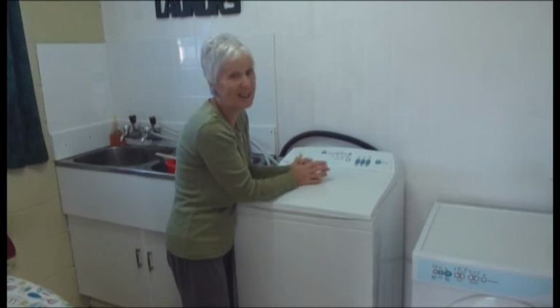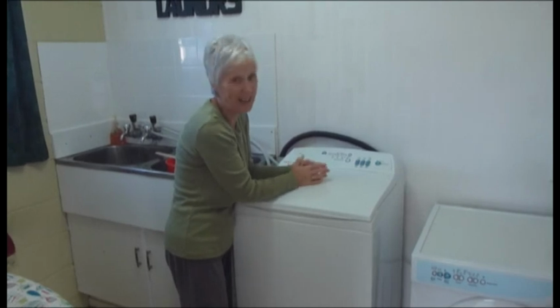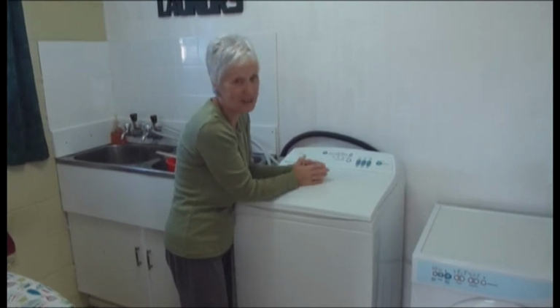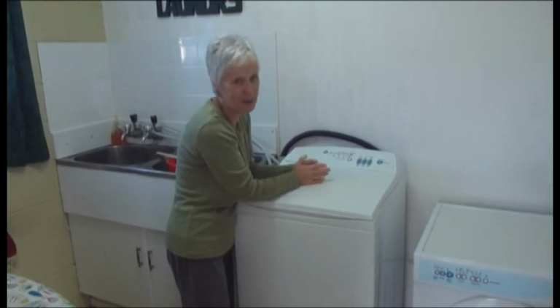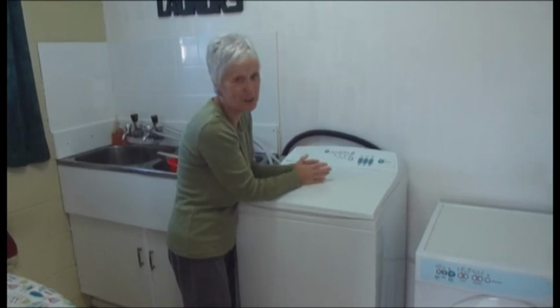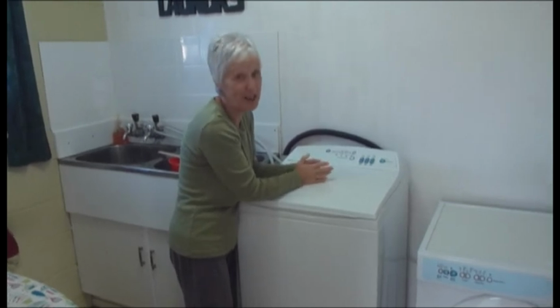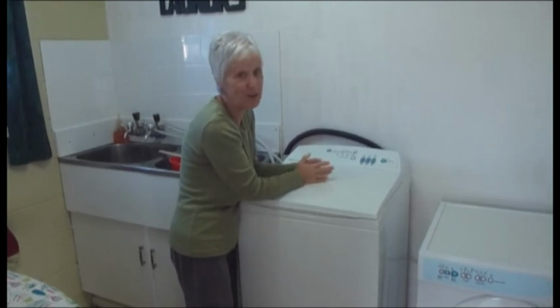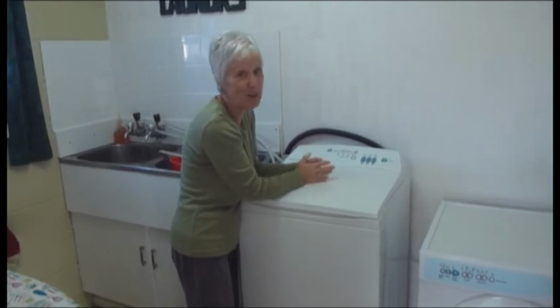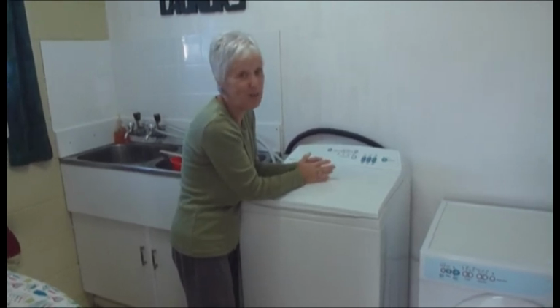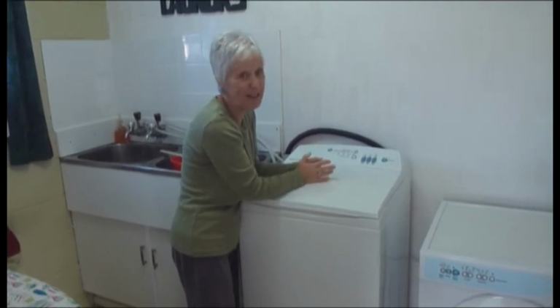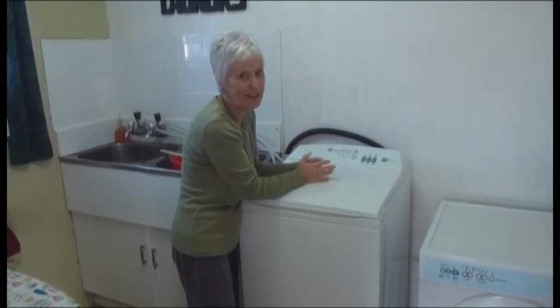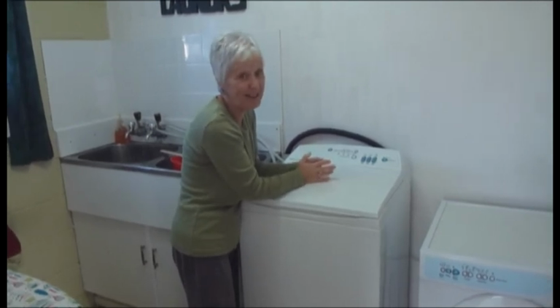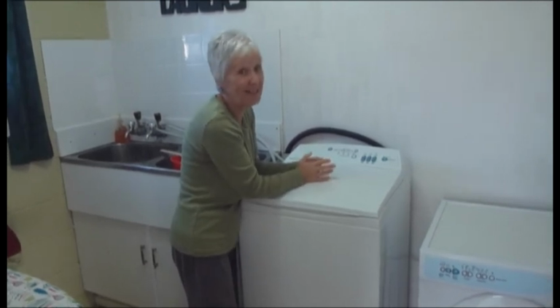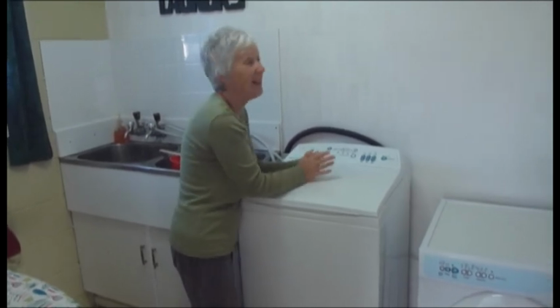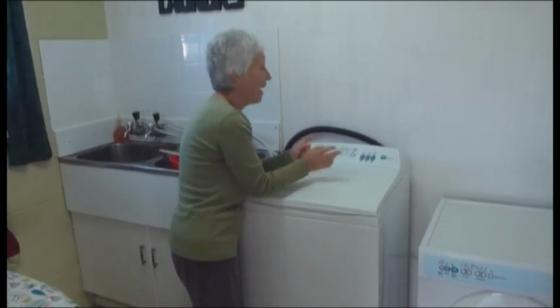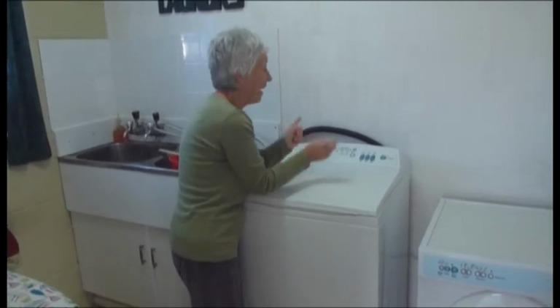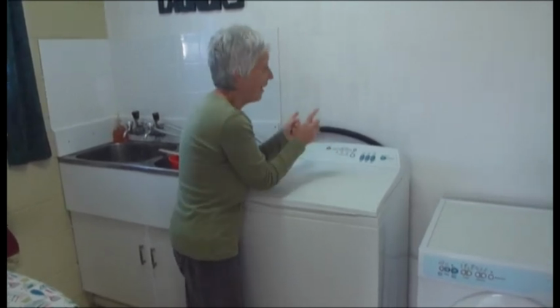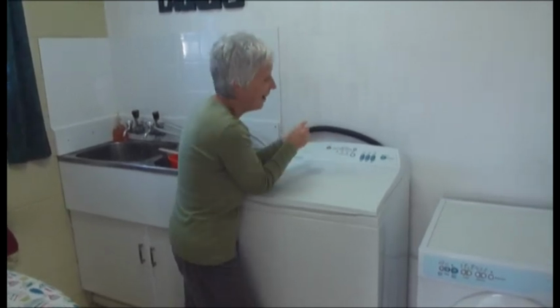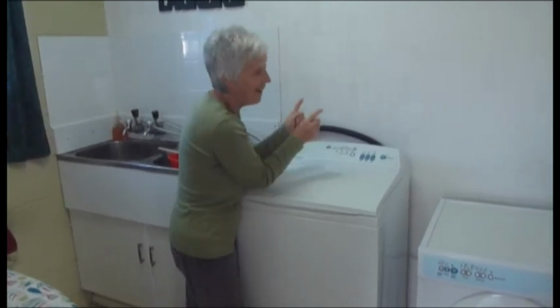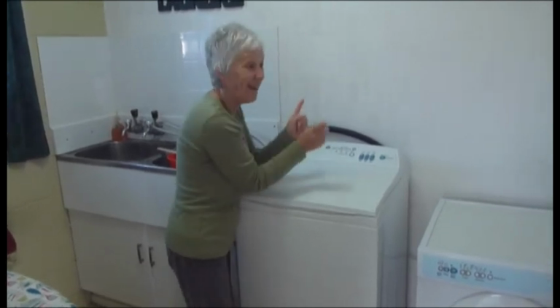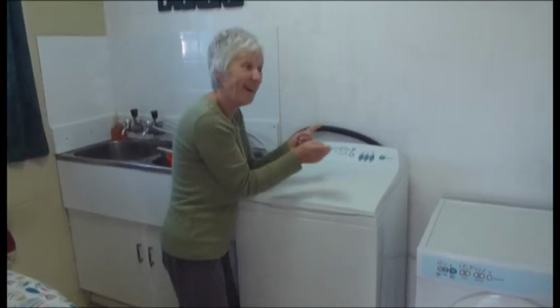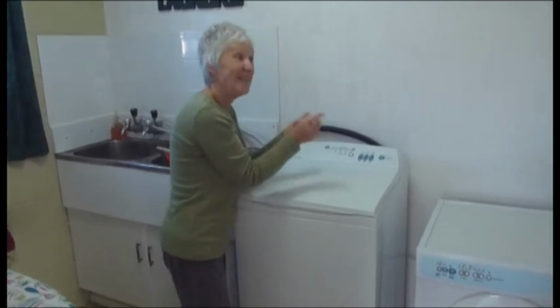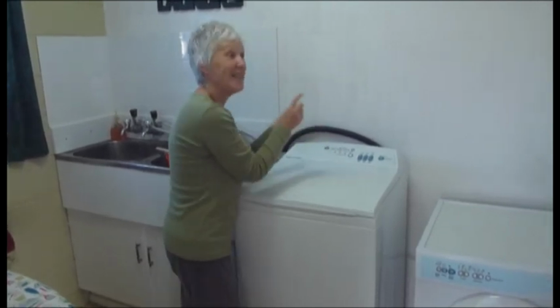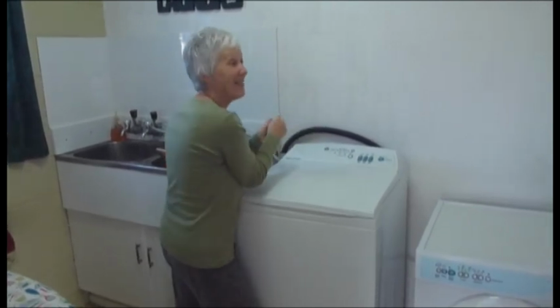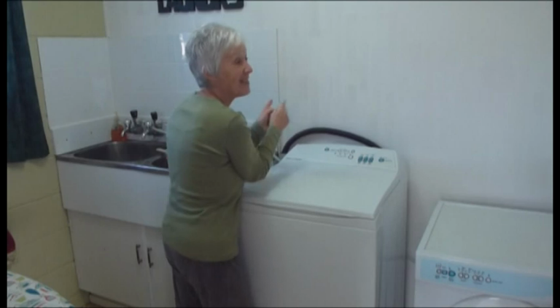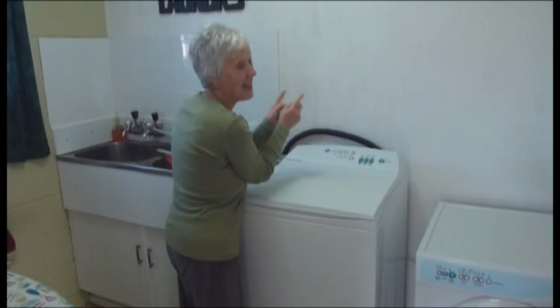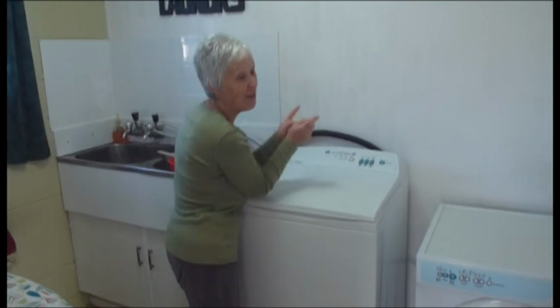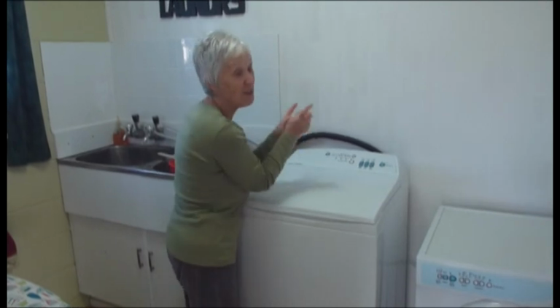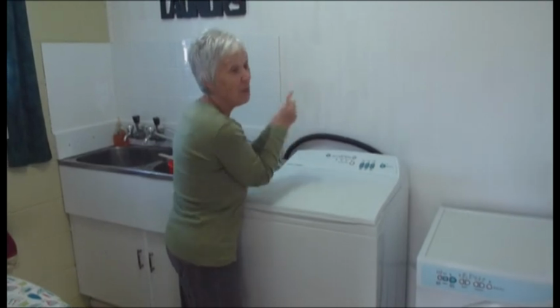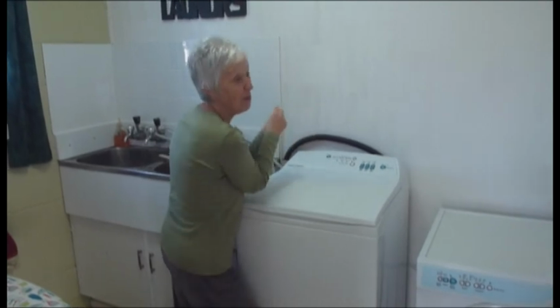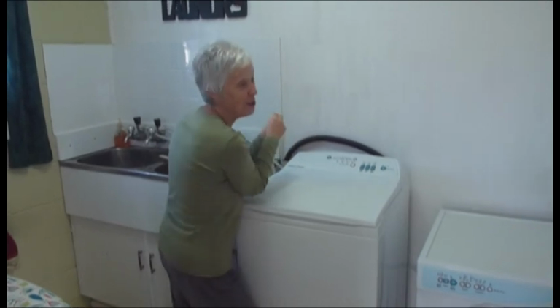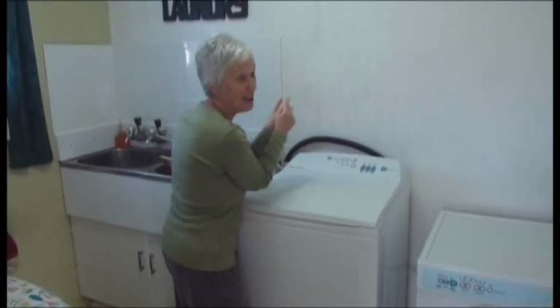Has anybody else got one? This is how I do my washing.